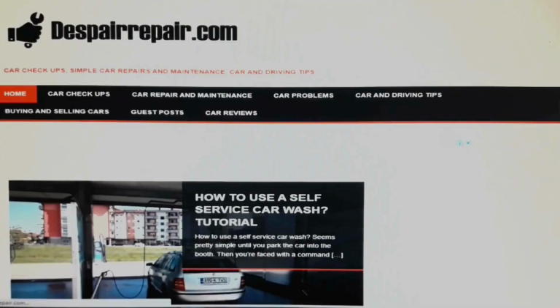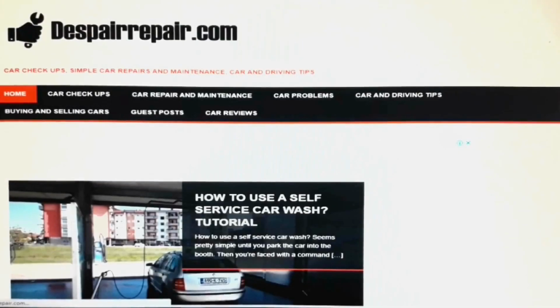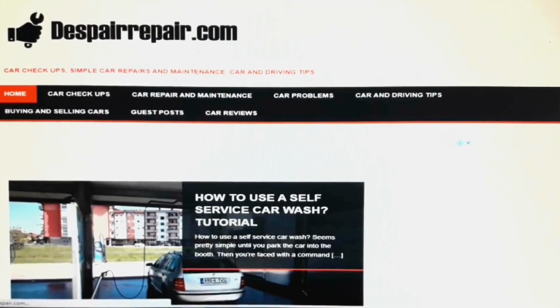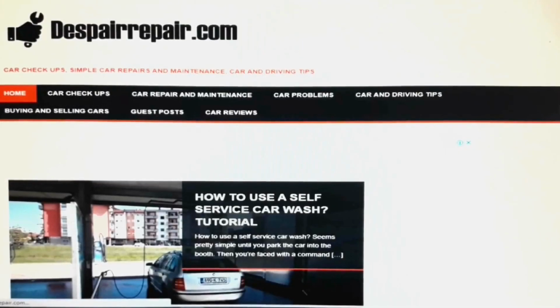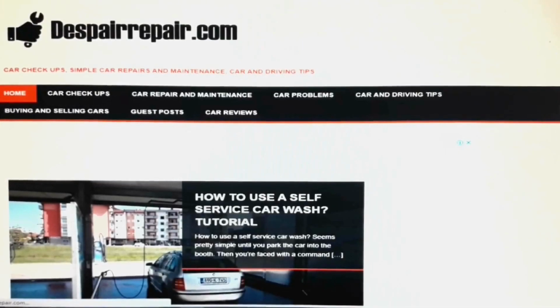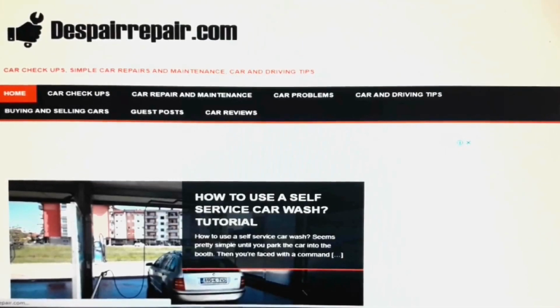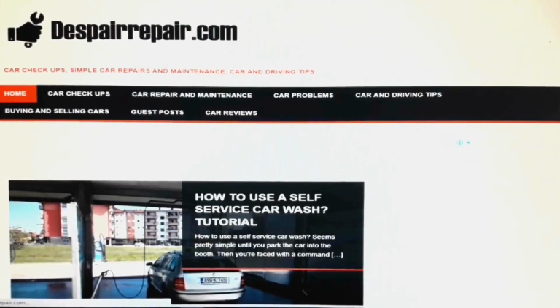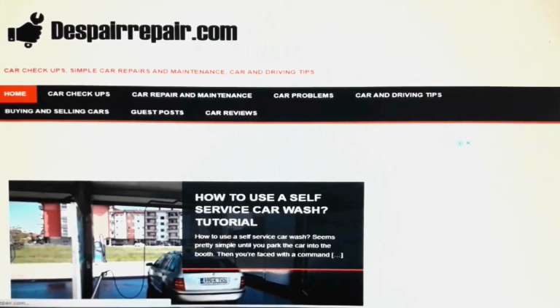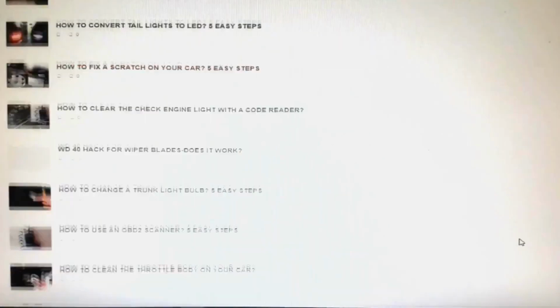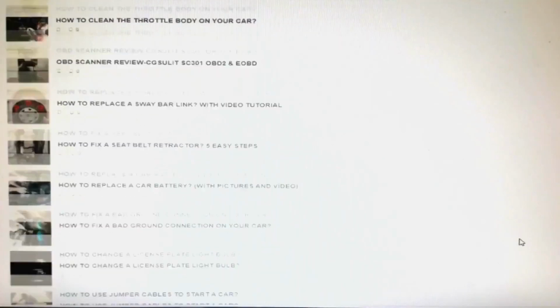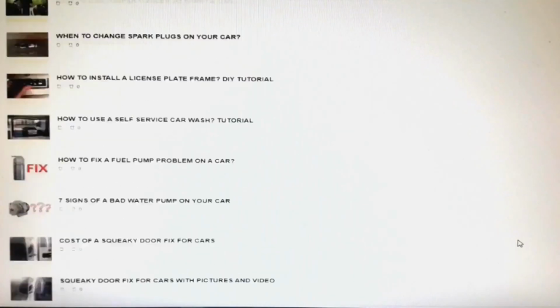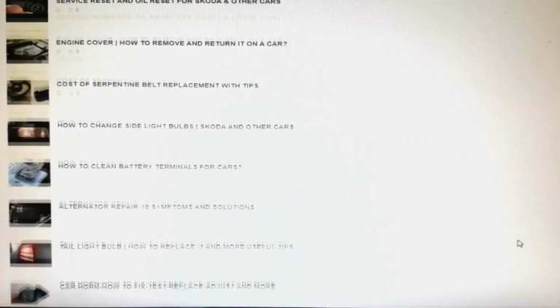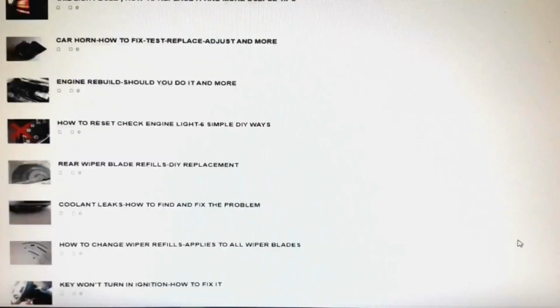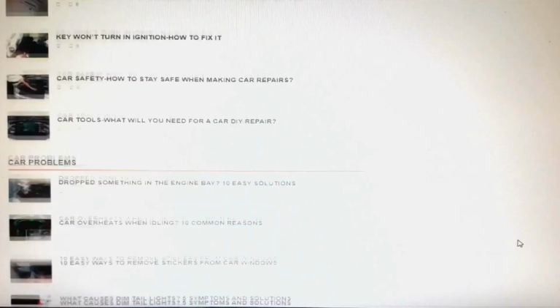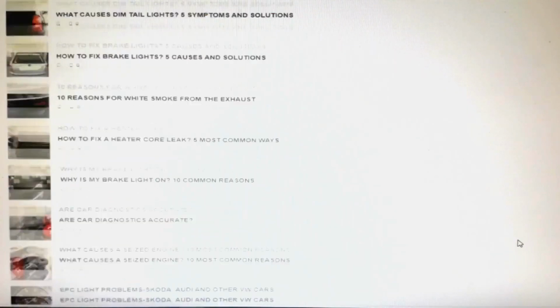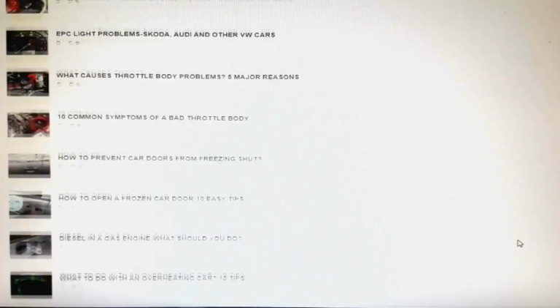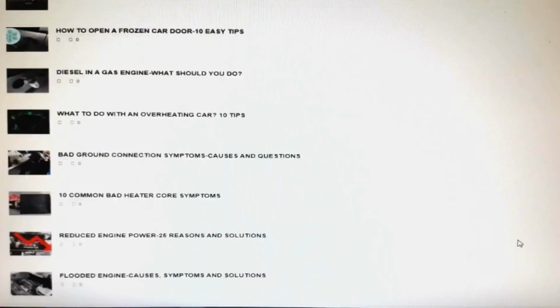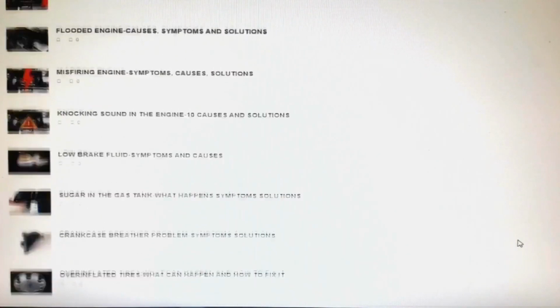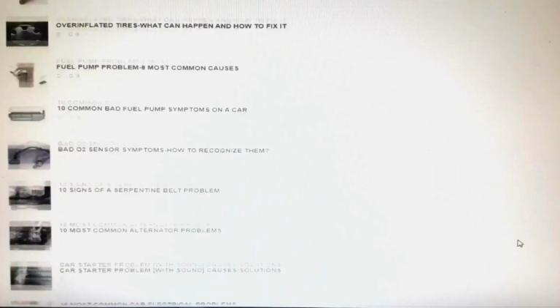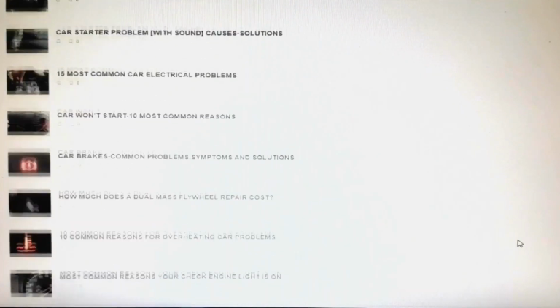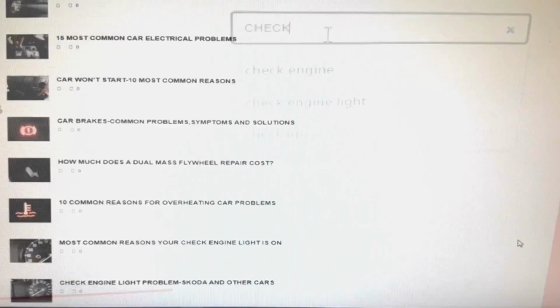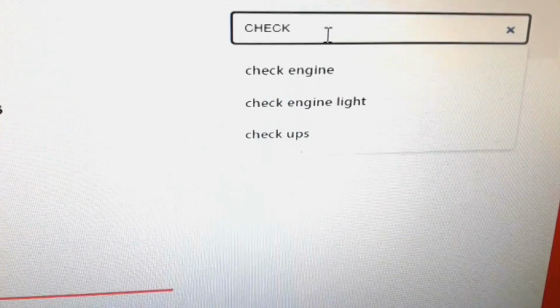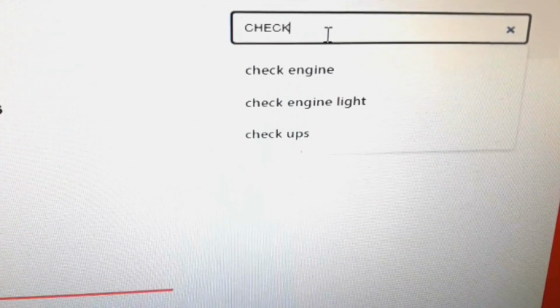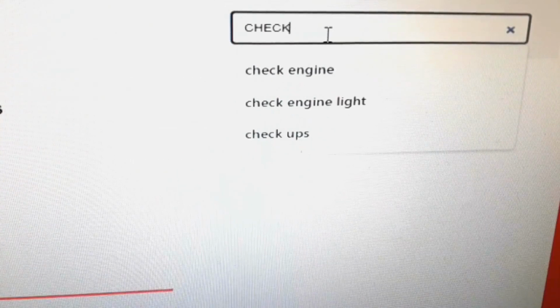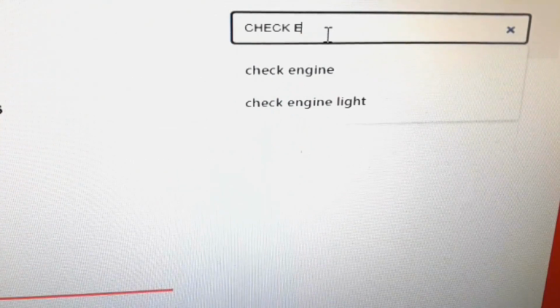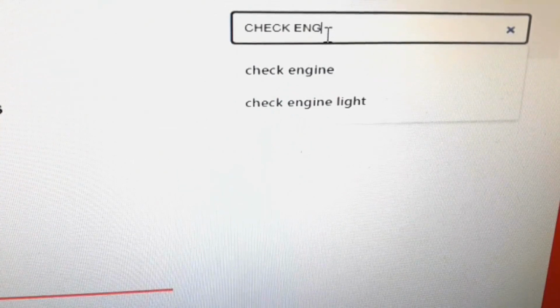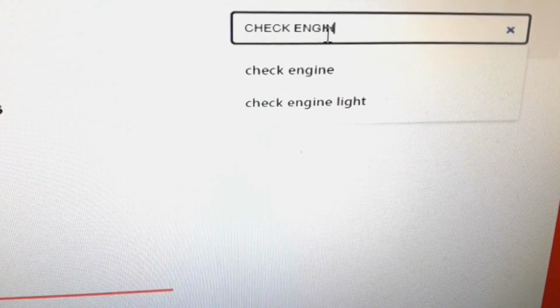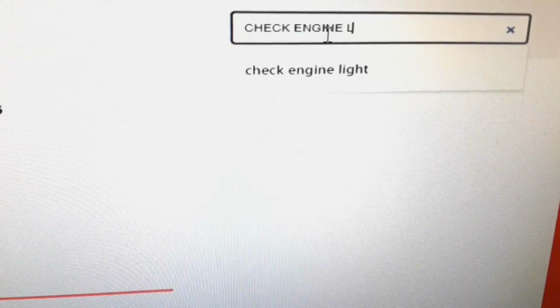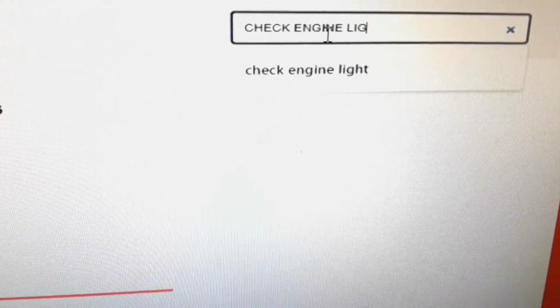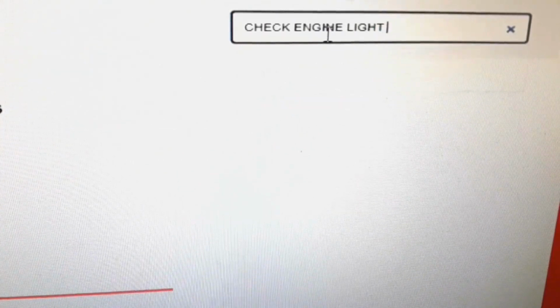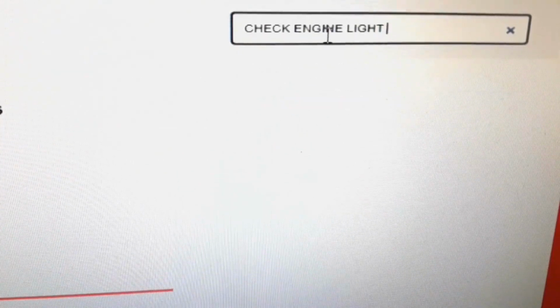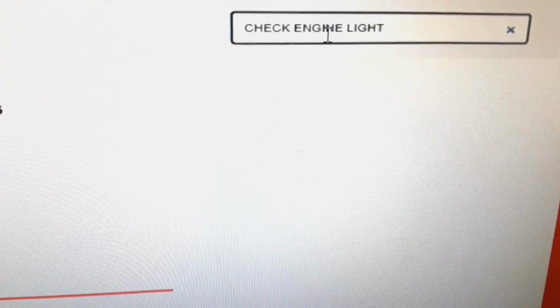Be sure to visit us at our website DespairRepair.com where you can find more useful car and driving tips.